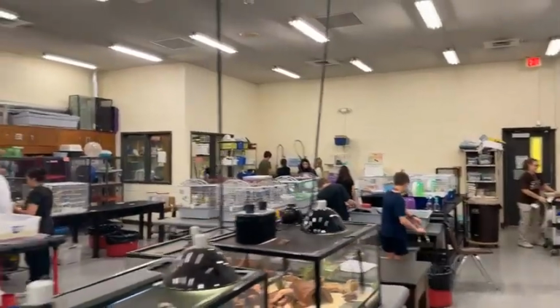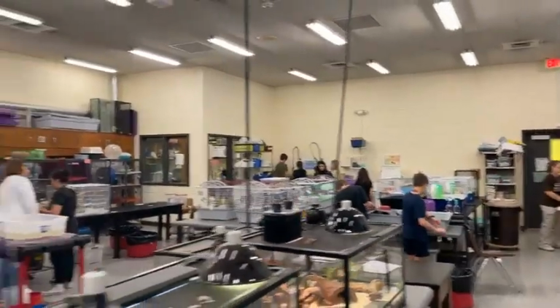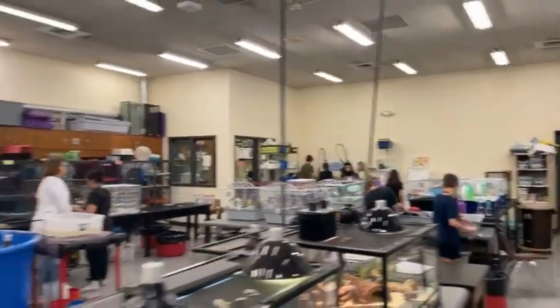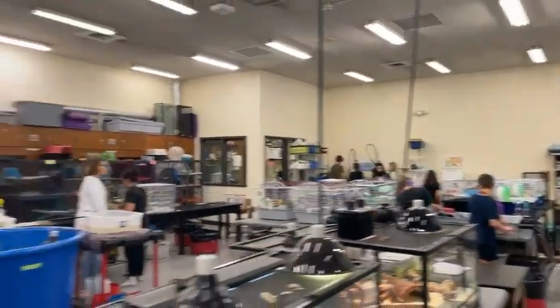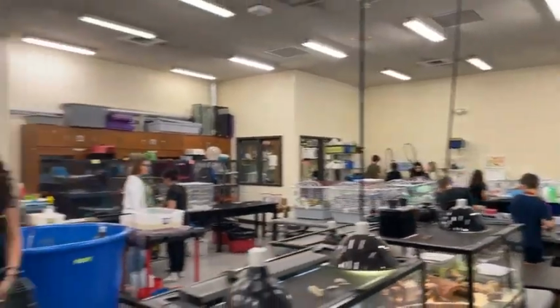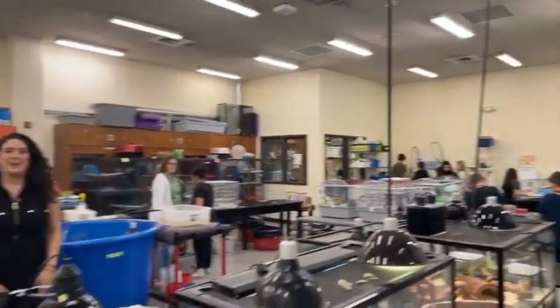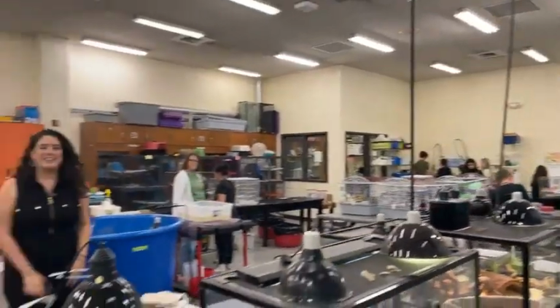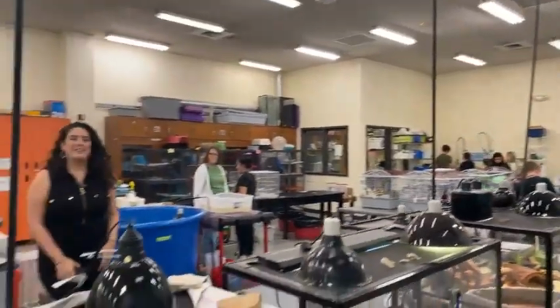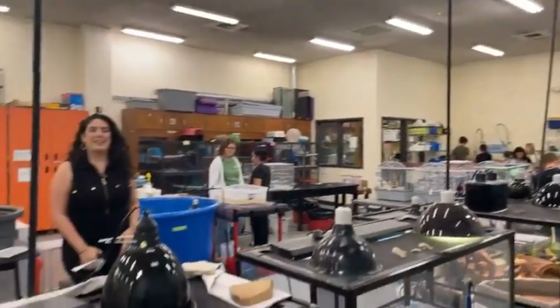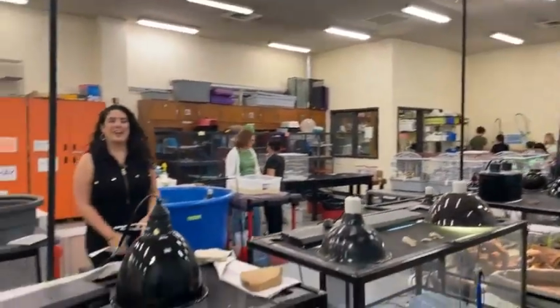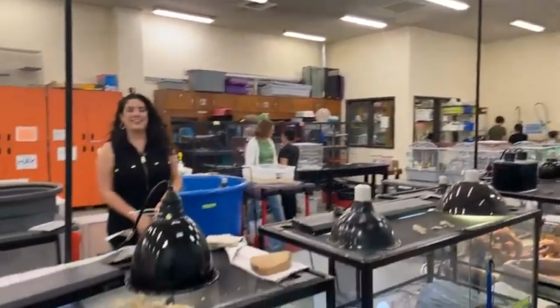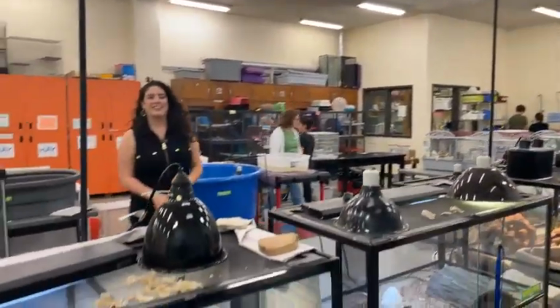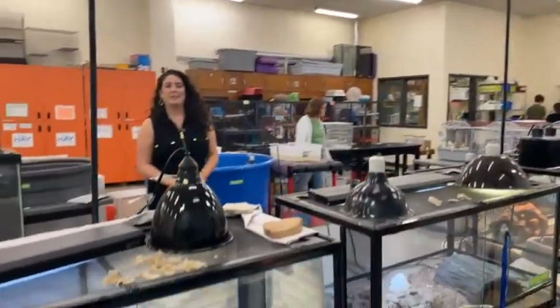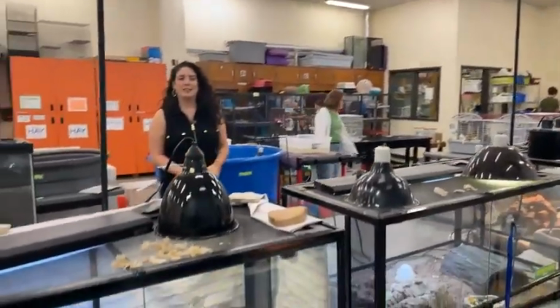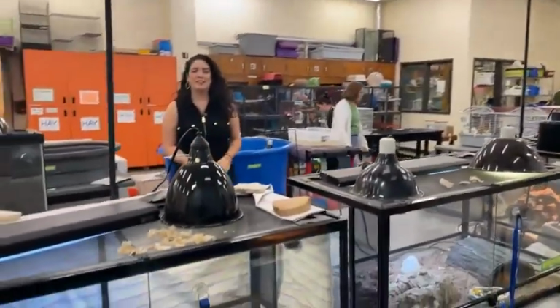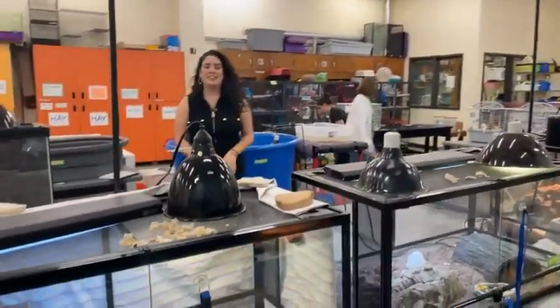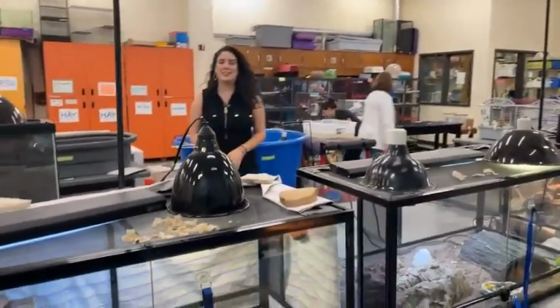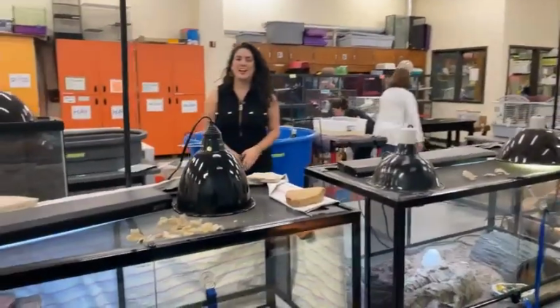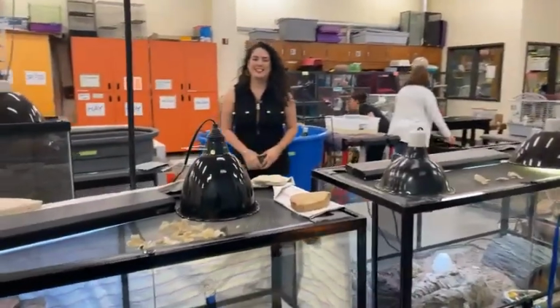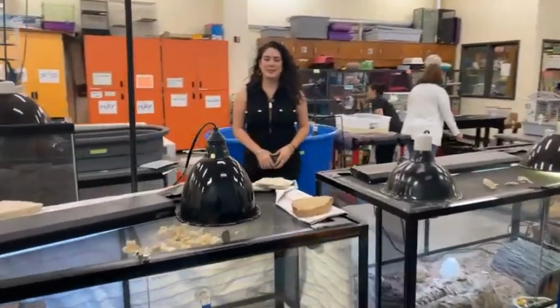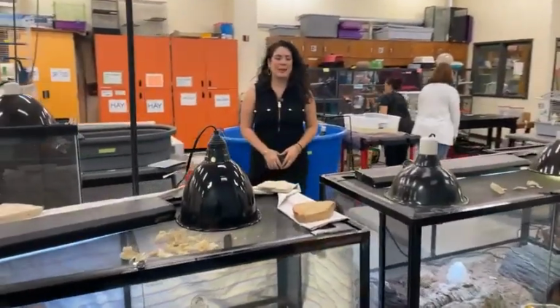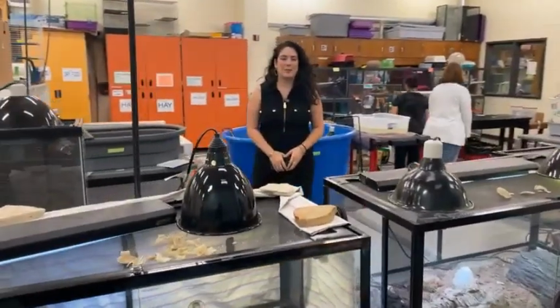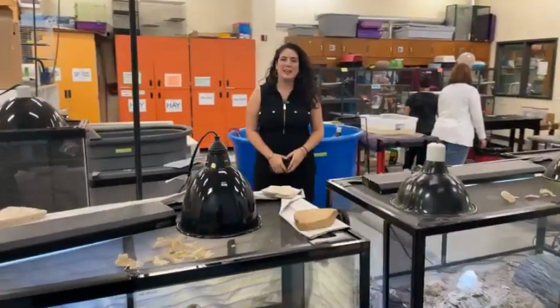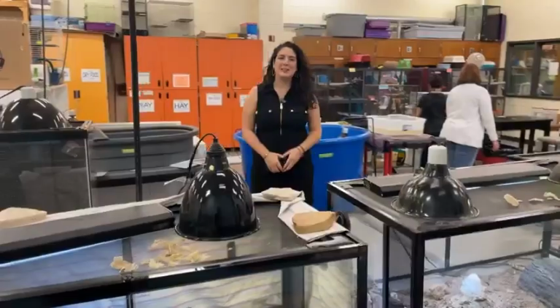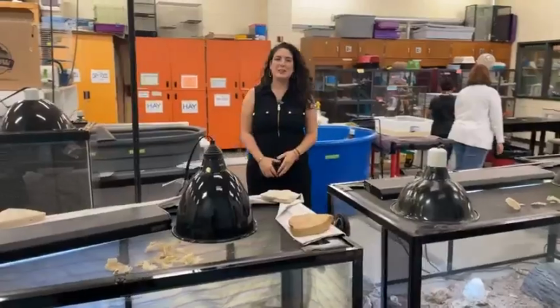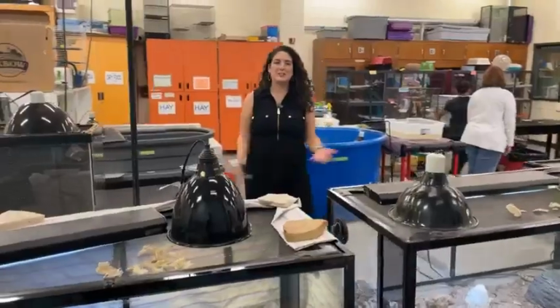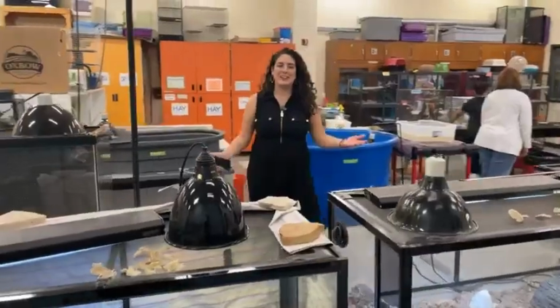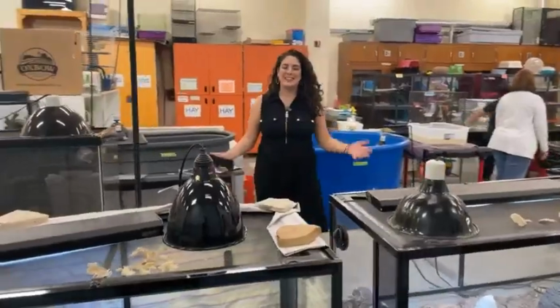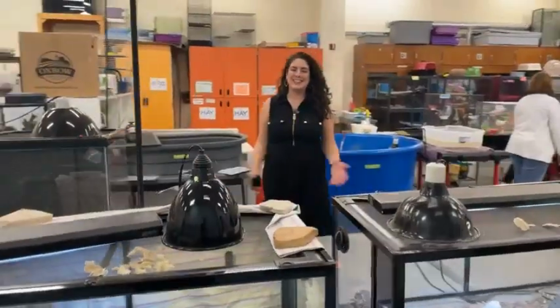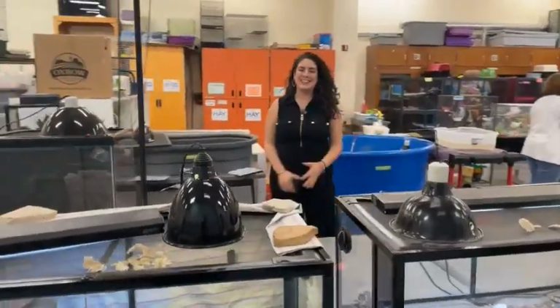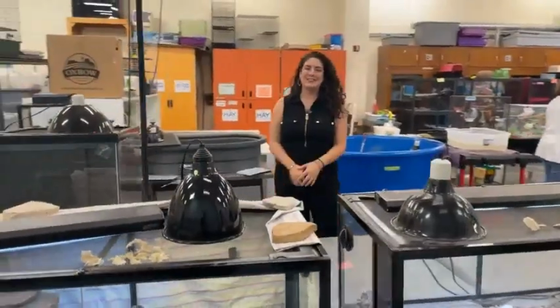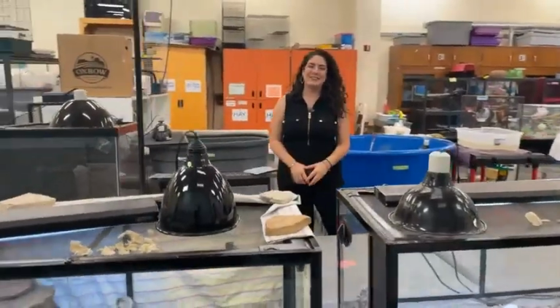That wraps up our time here at the Living Materials Center at Seabrook Intermediate School. We'll see you guys next time!